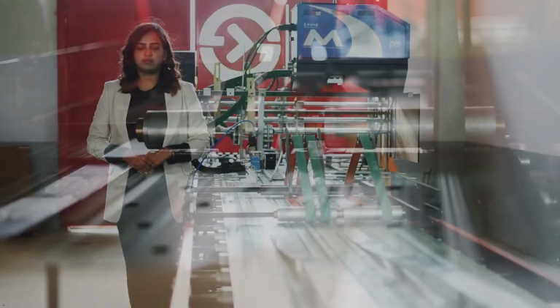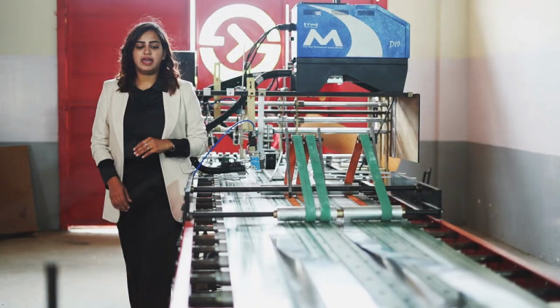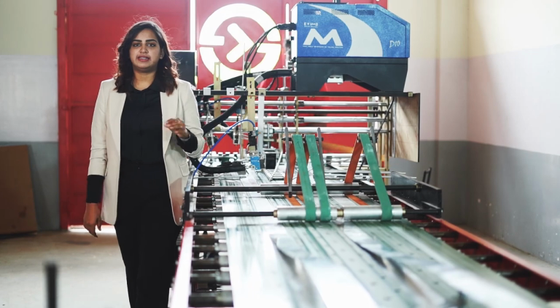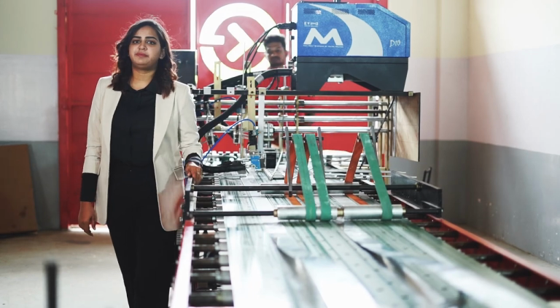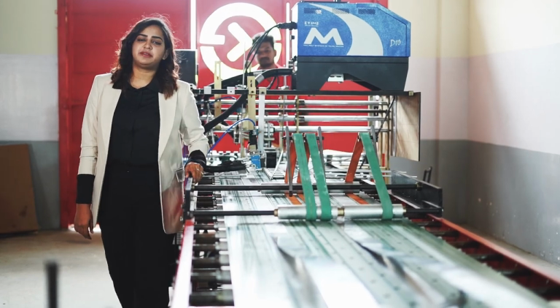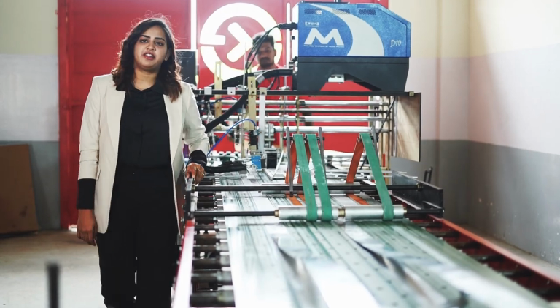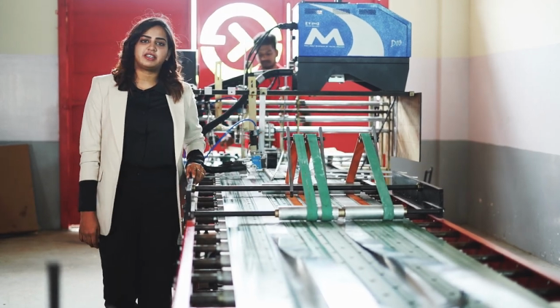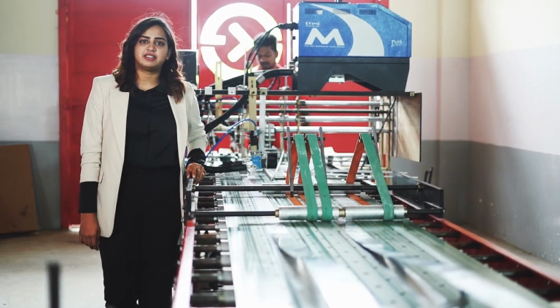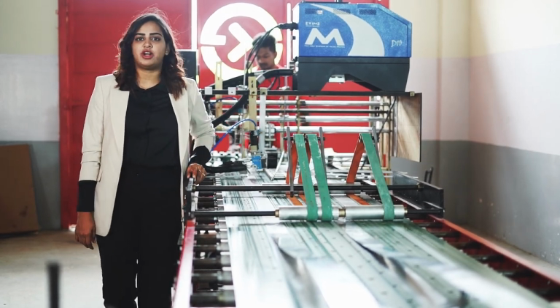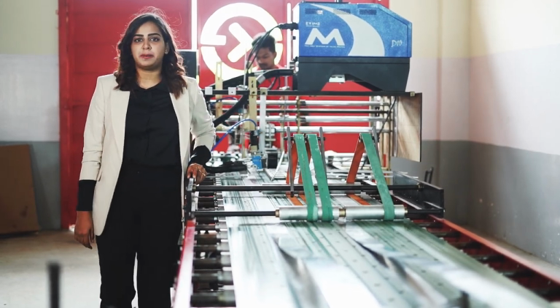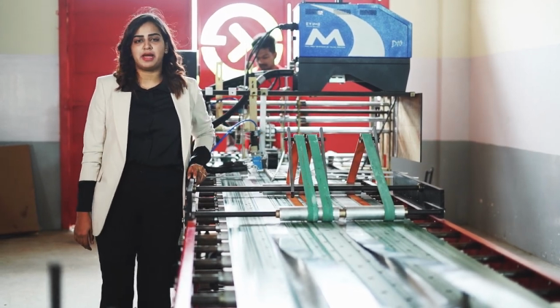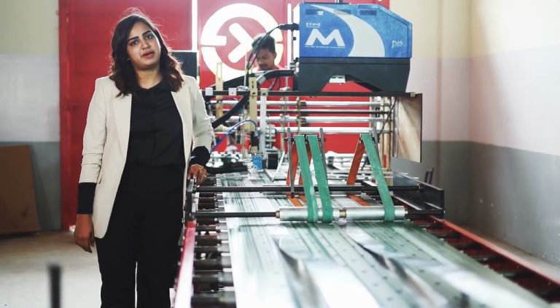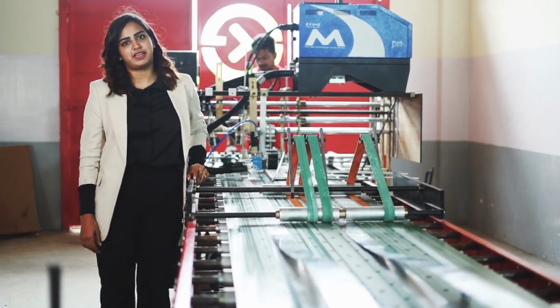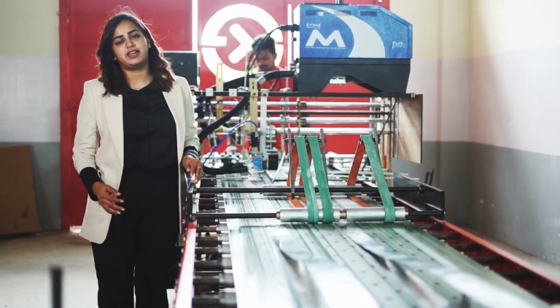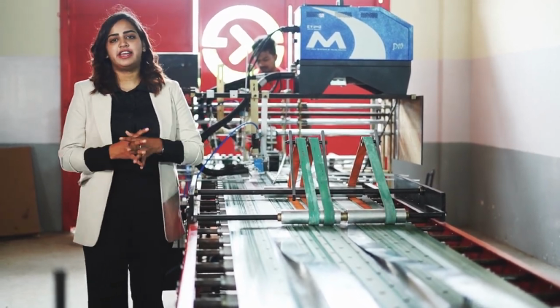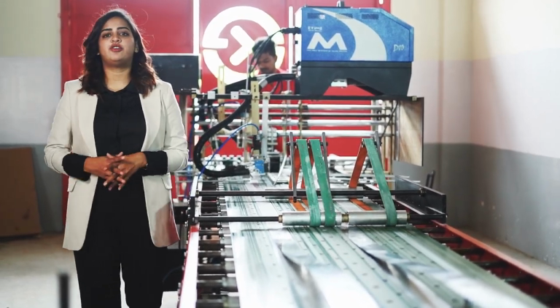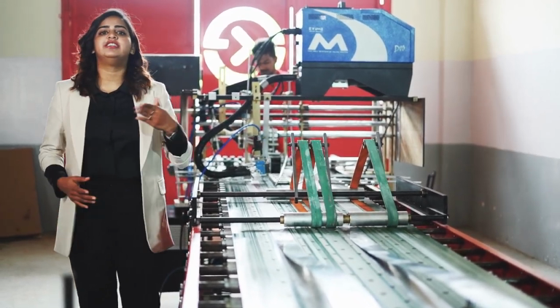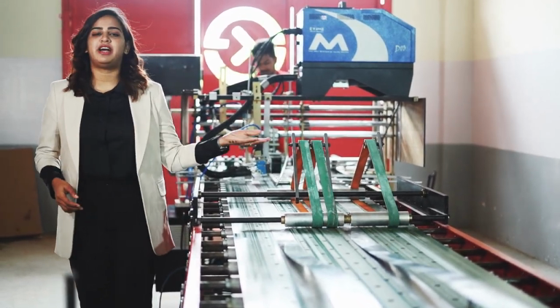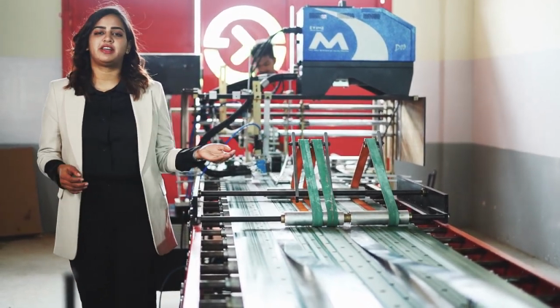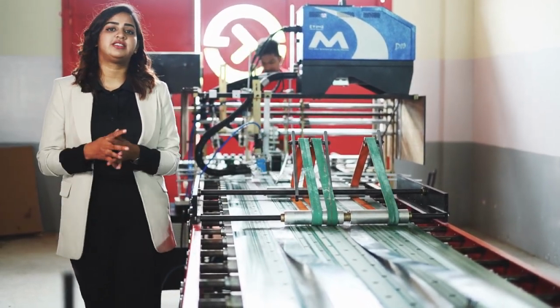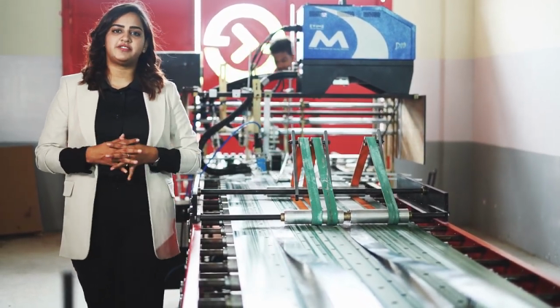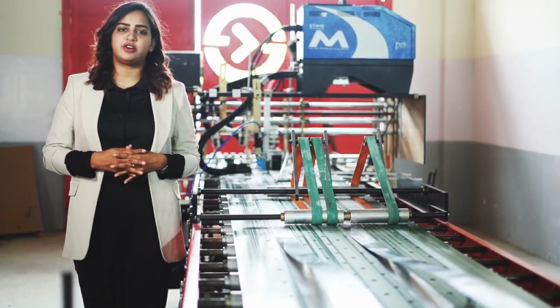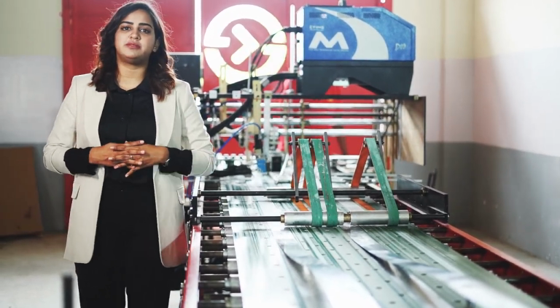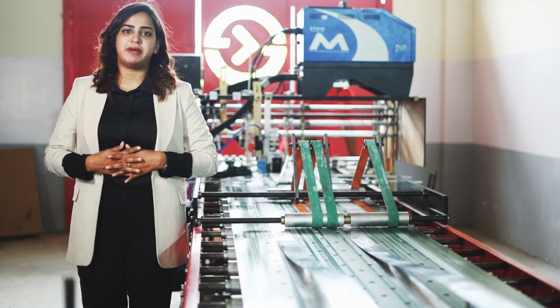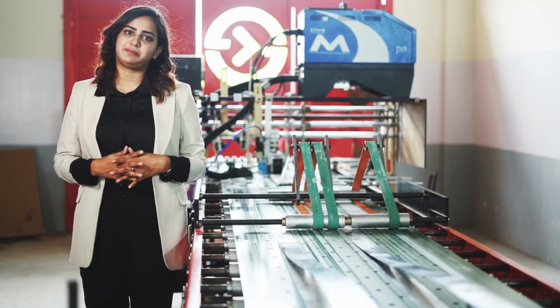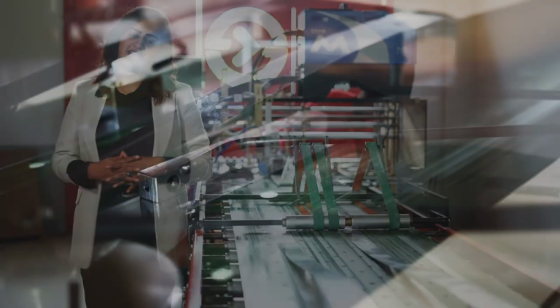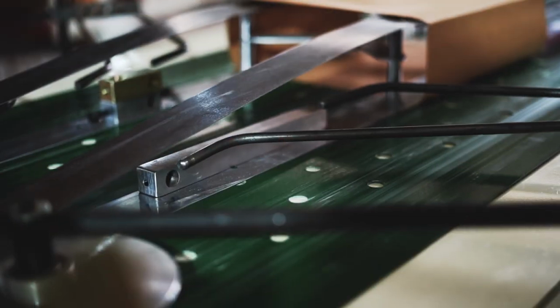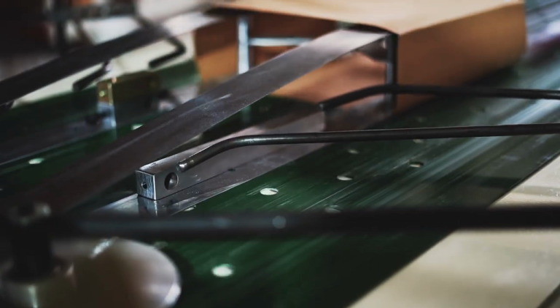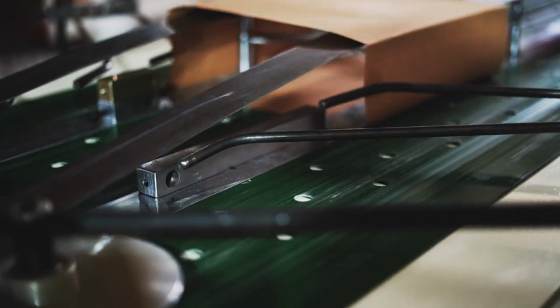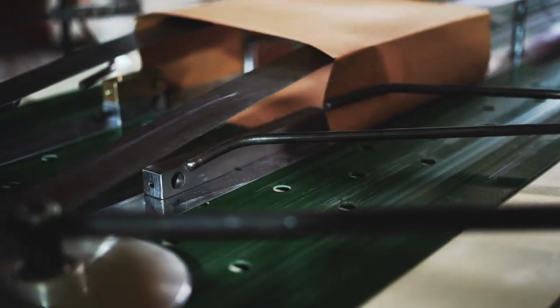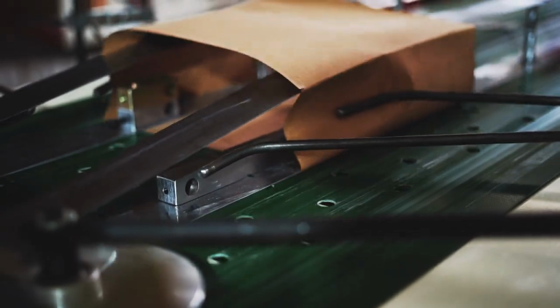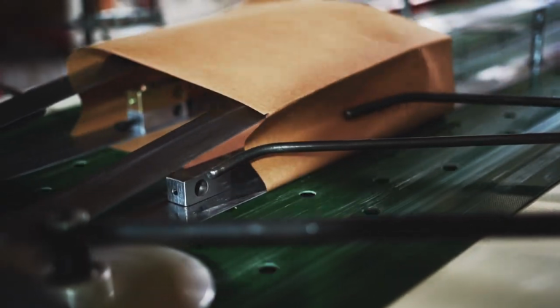In one second, this machine makes one fully completed paper bag, so the production per day will be around 35,000 packs.